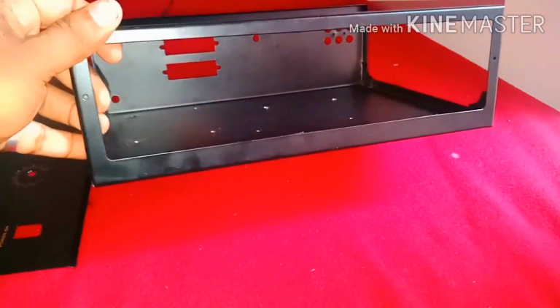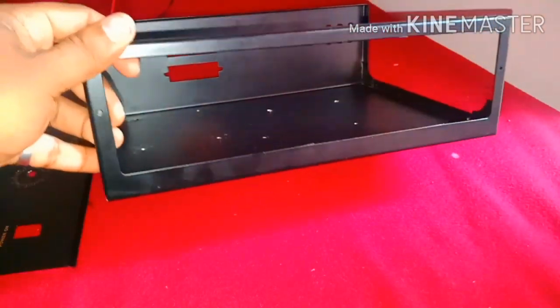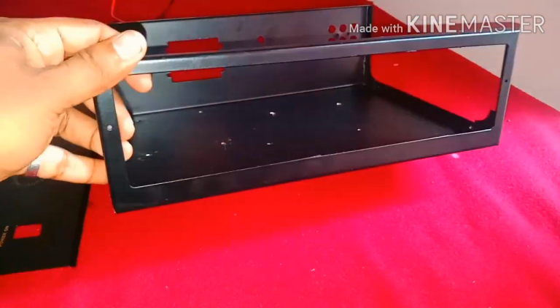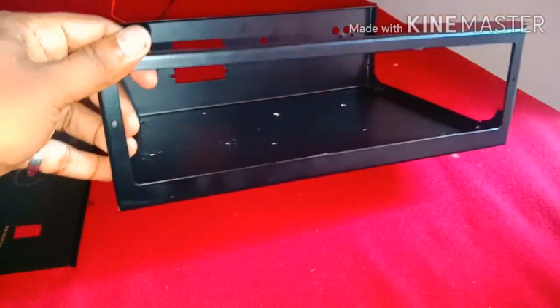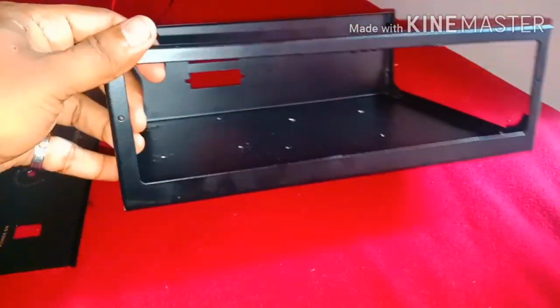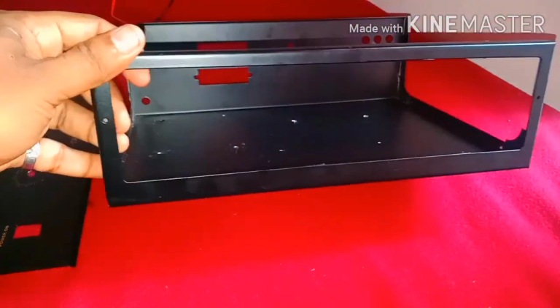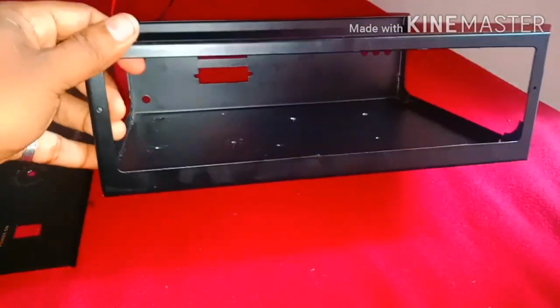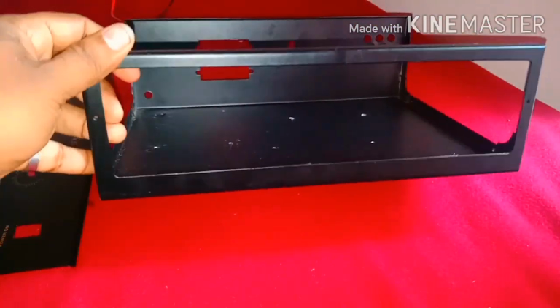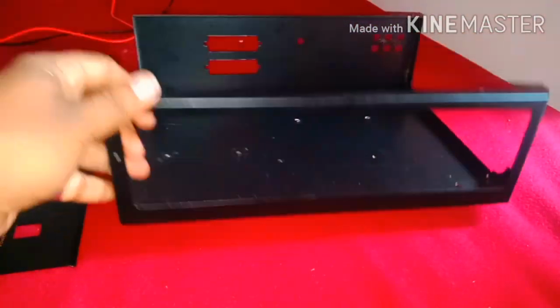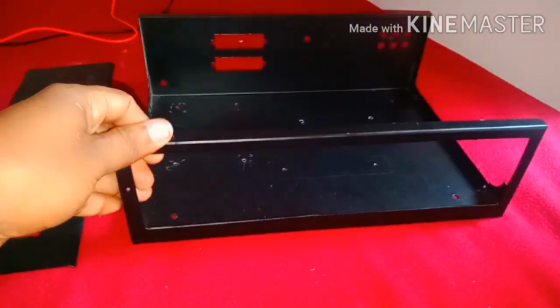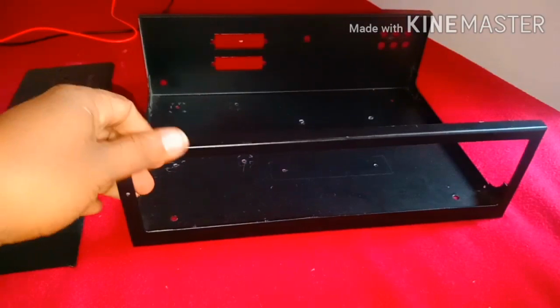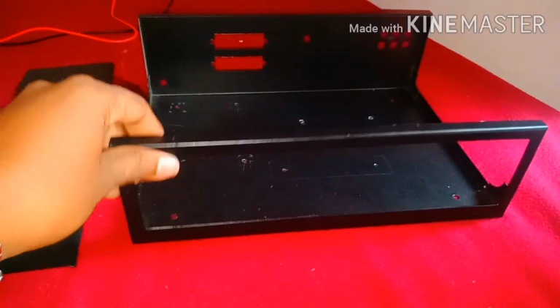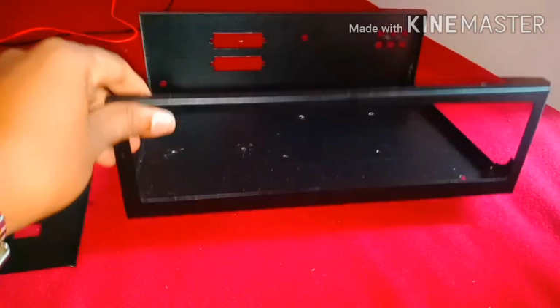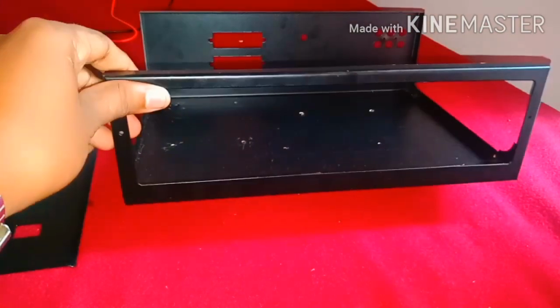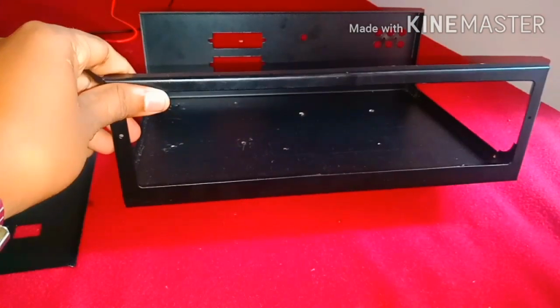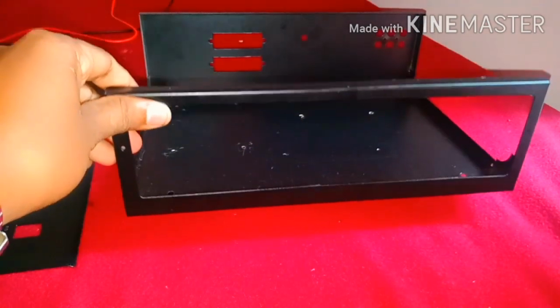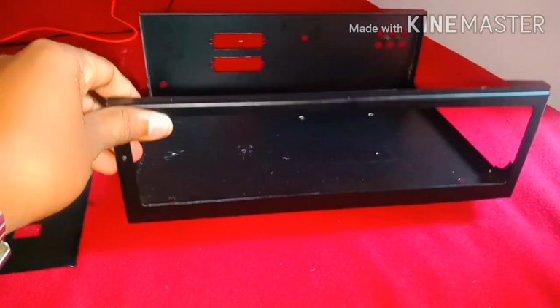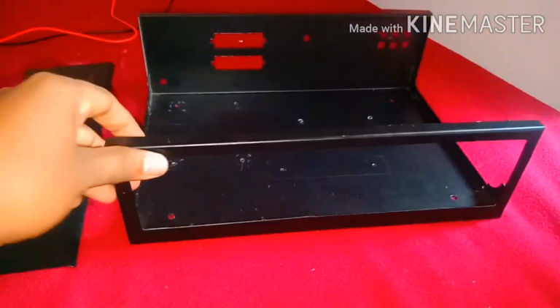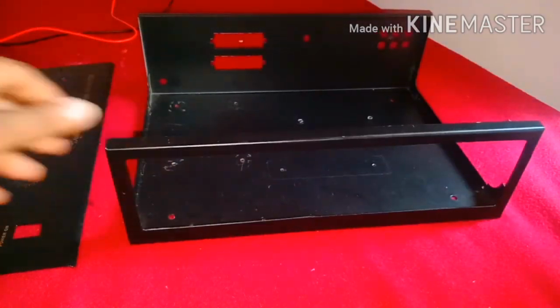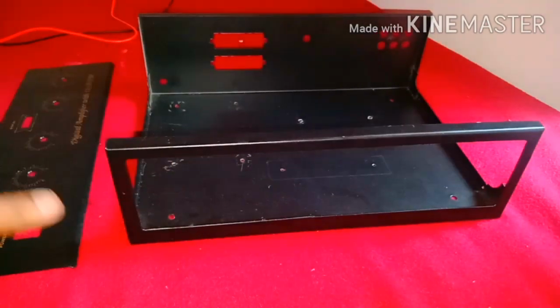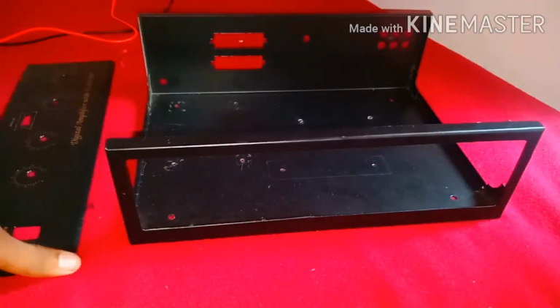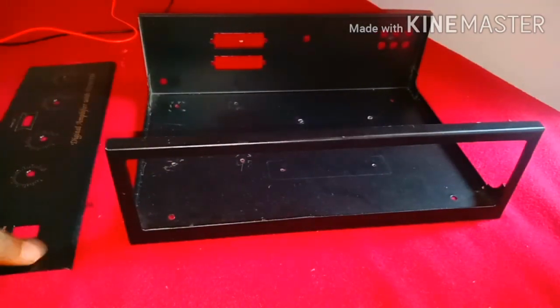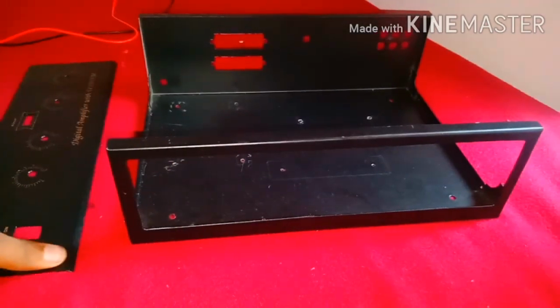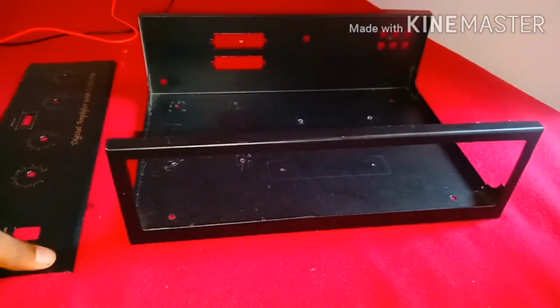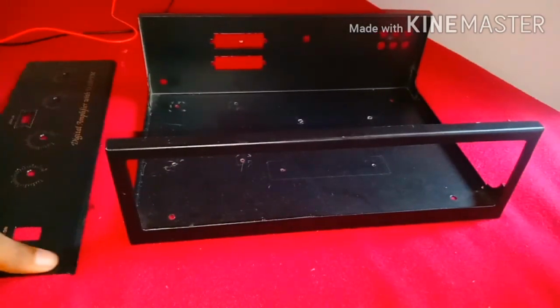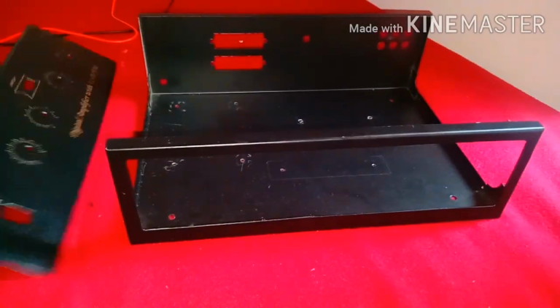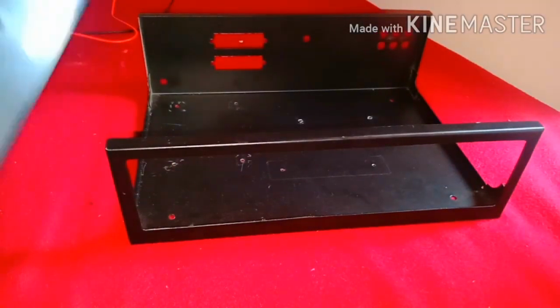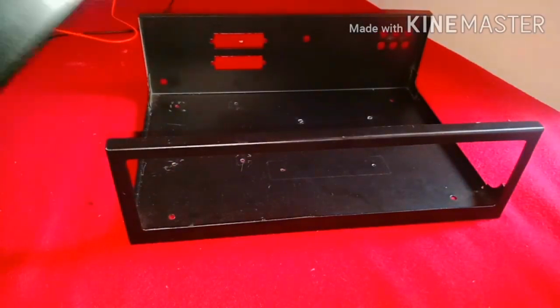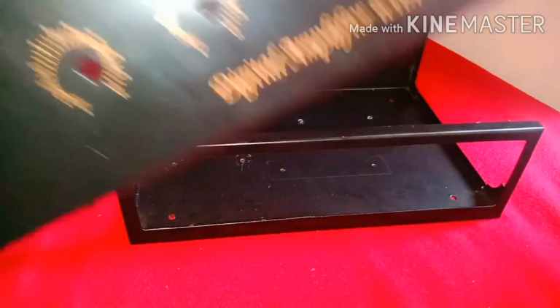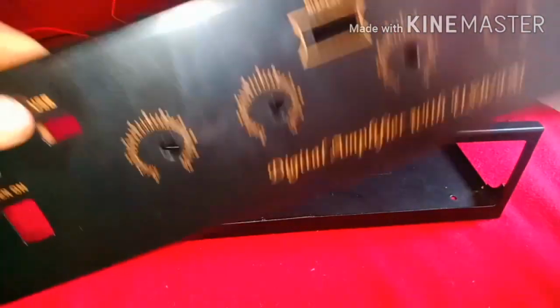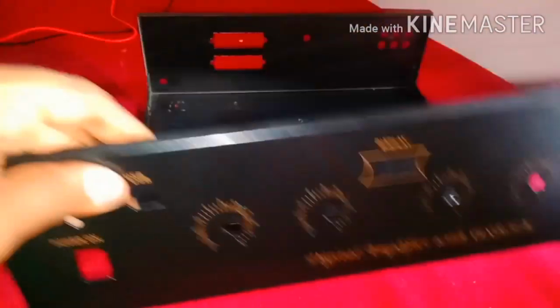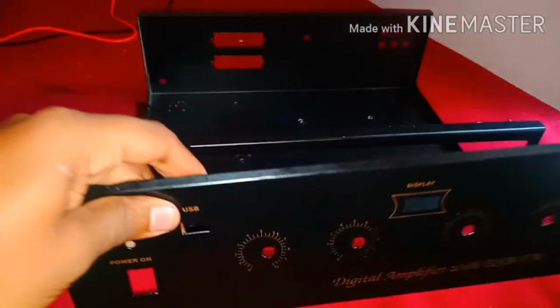The front dial is cut. We don't need to fit the dial separately — we should have a case and the dial is set.